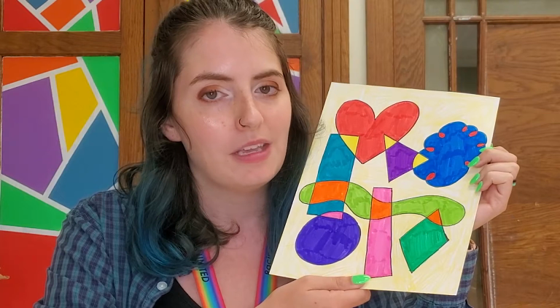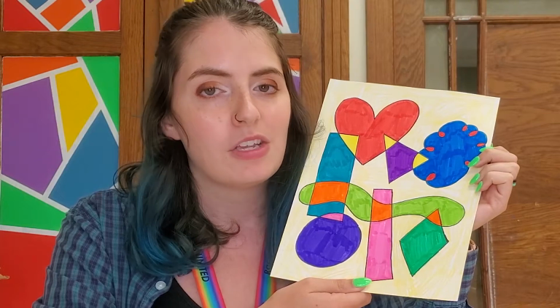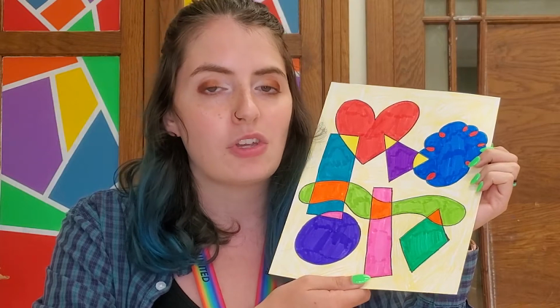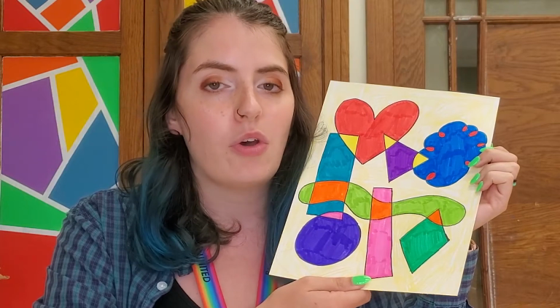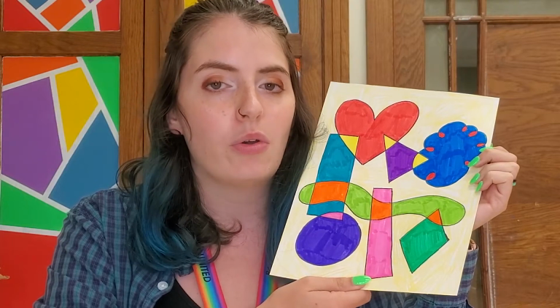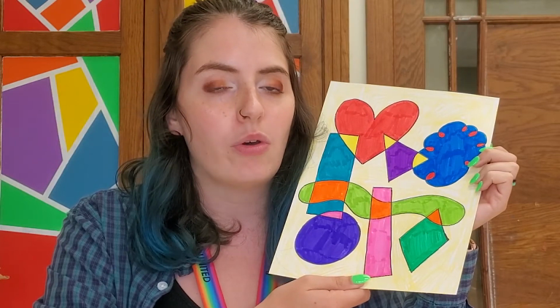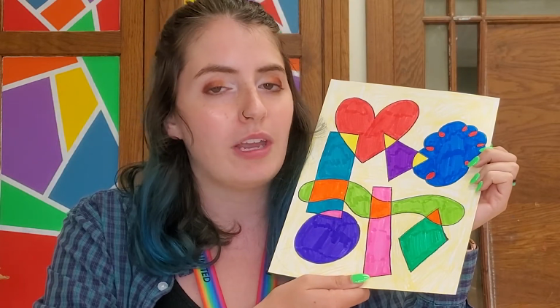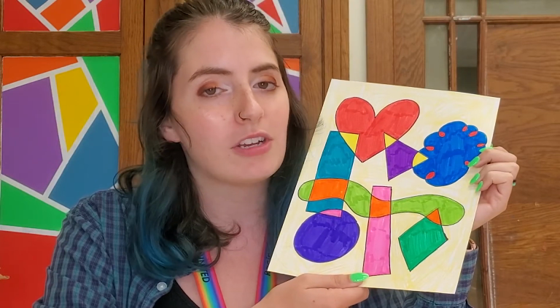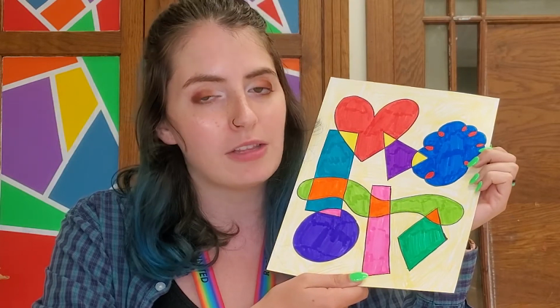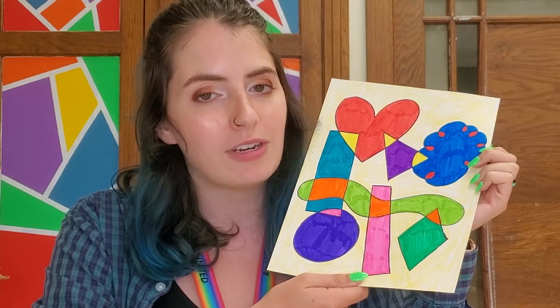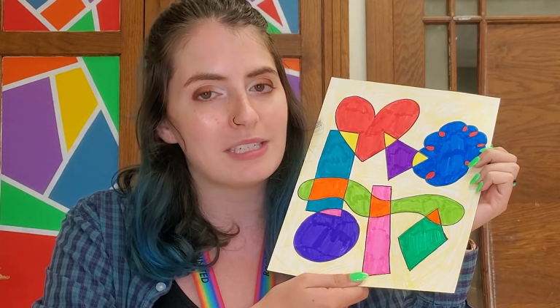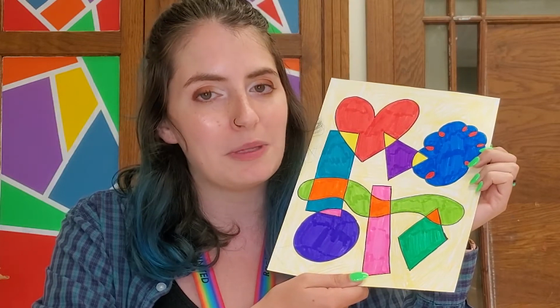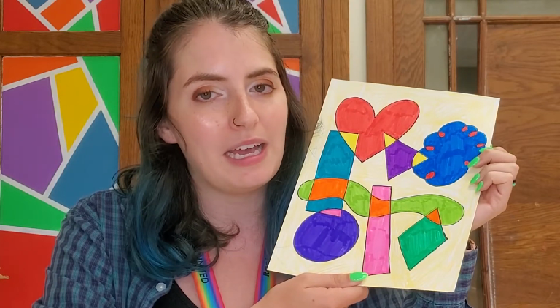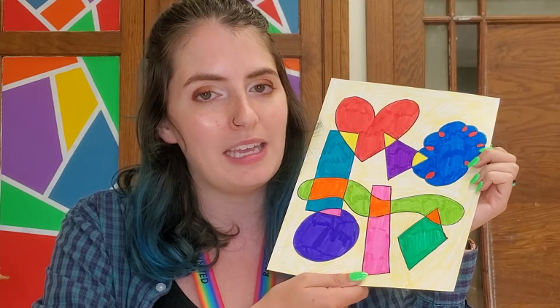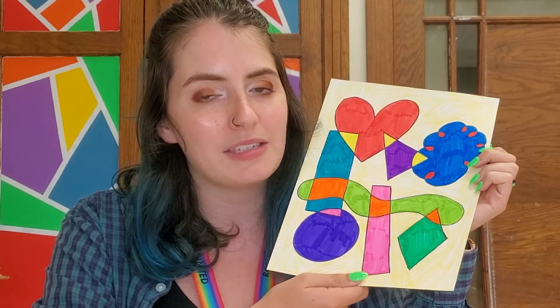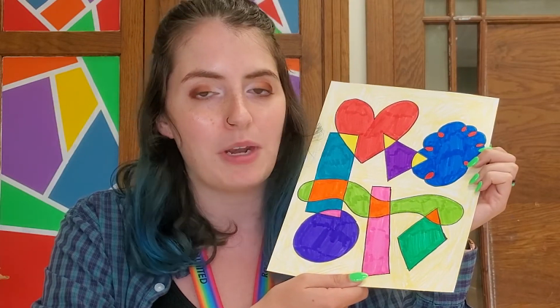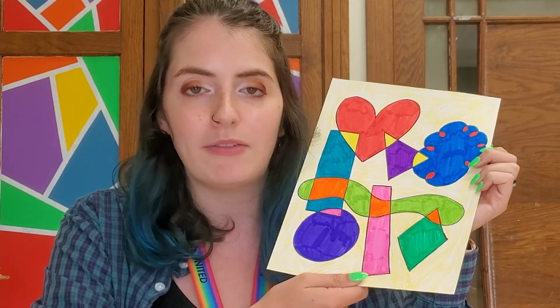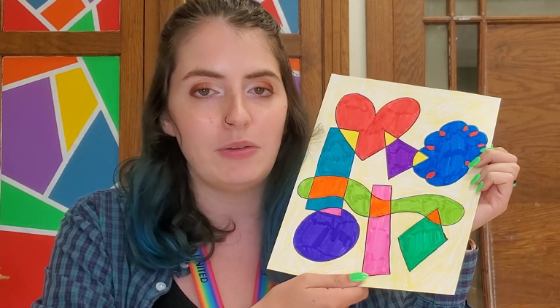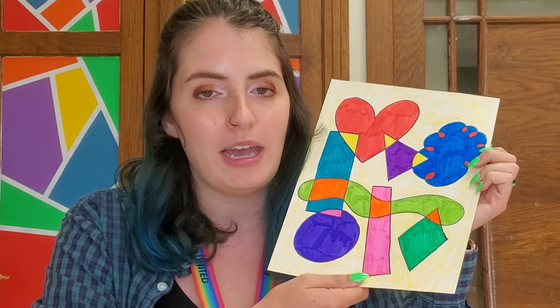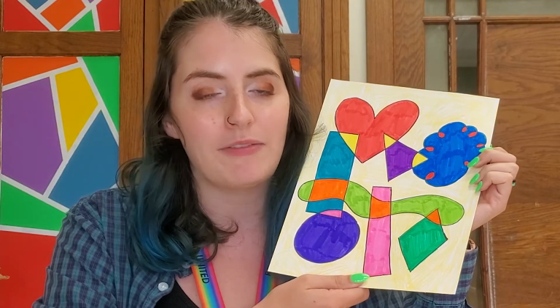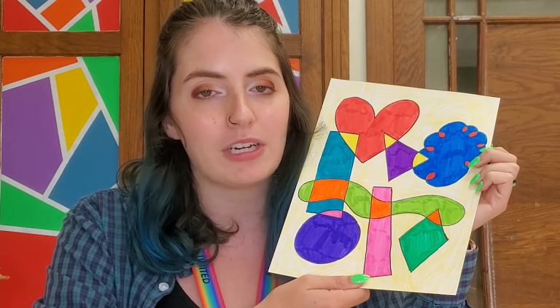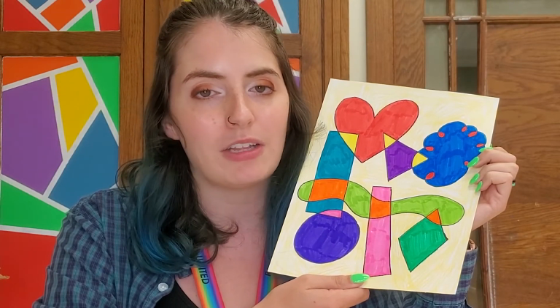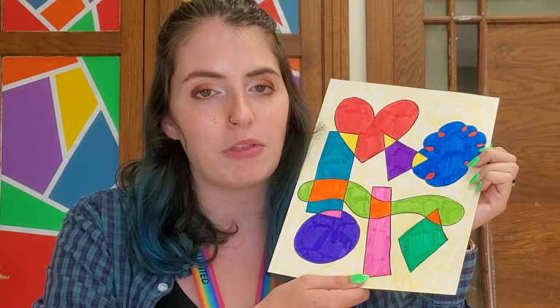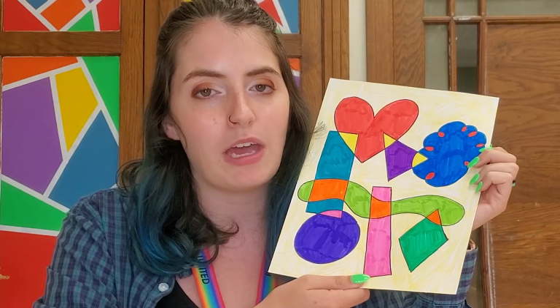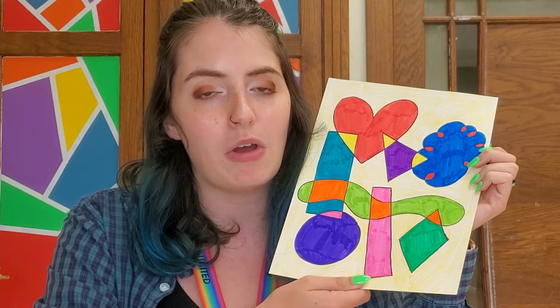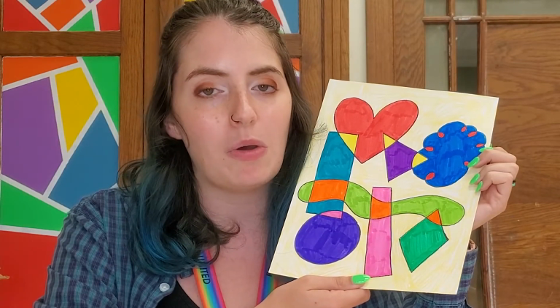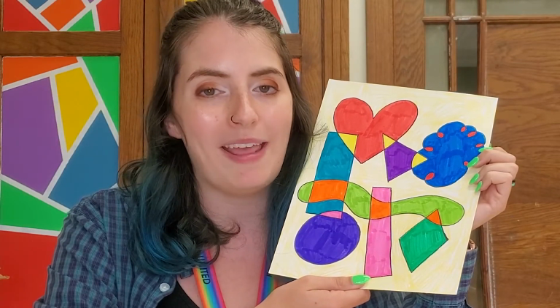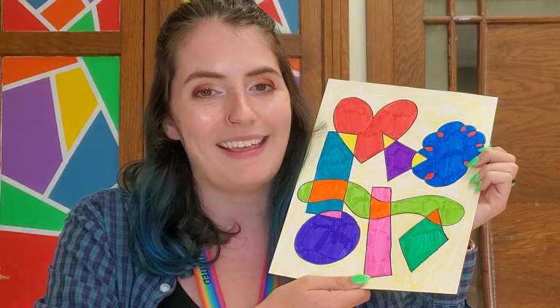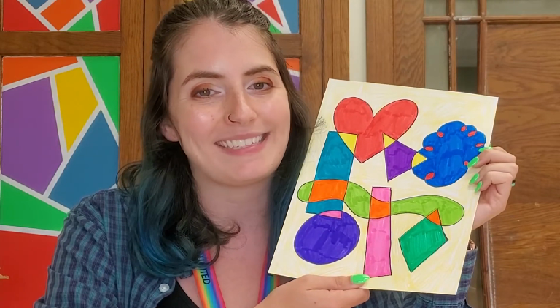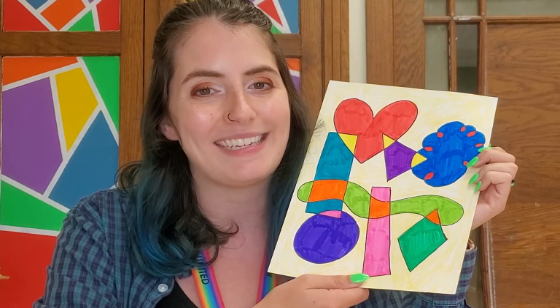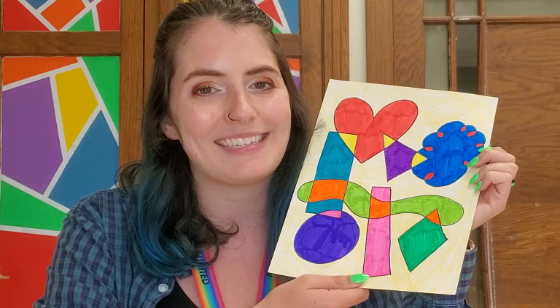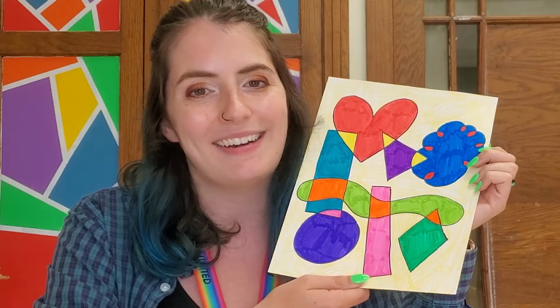Go get your coloring supplies, whatever you have to color with at home, and let's get started.